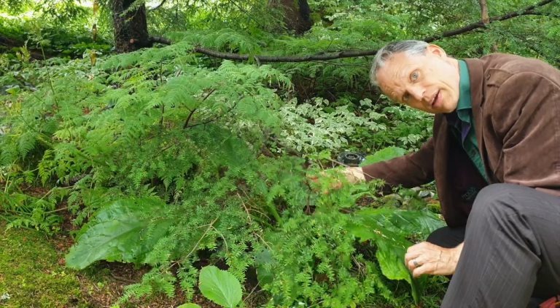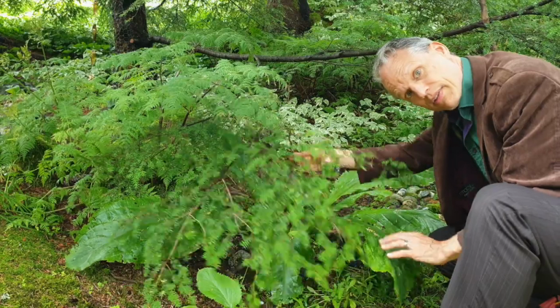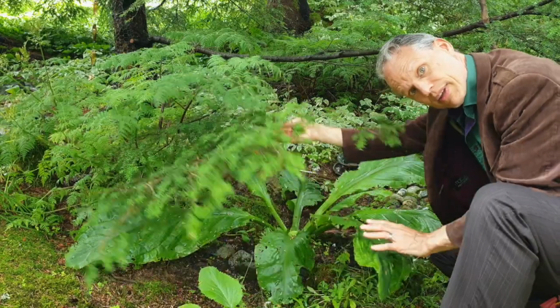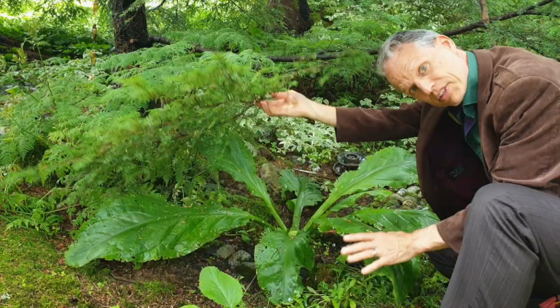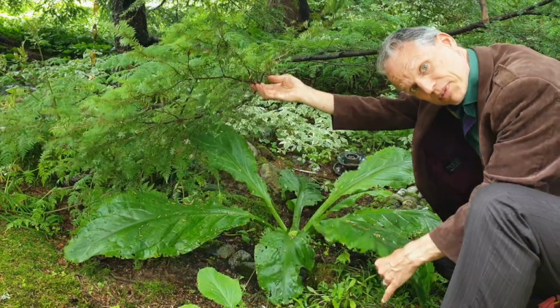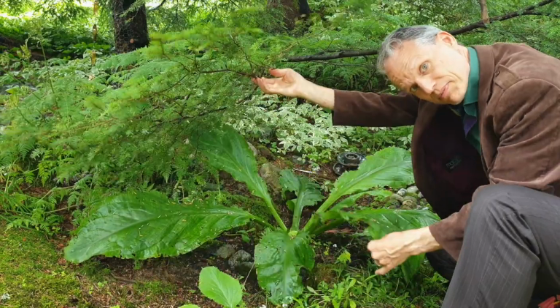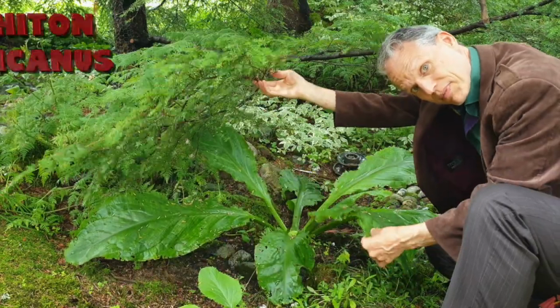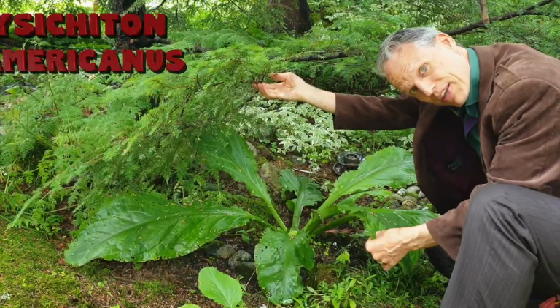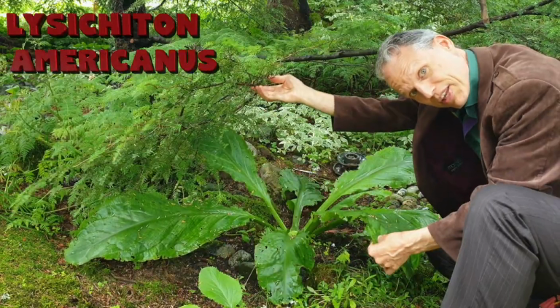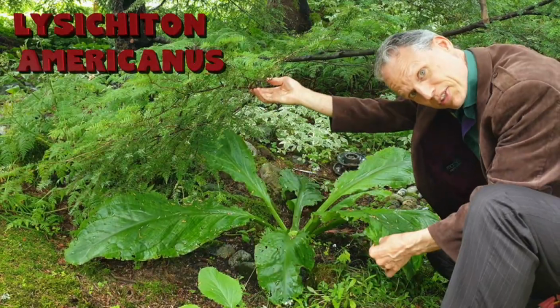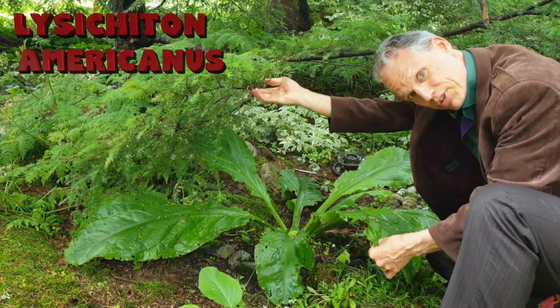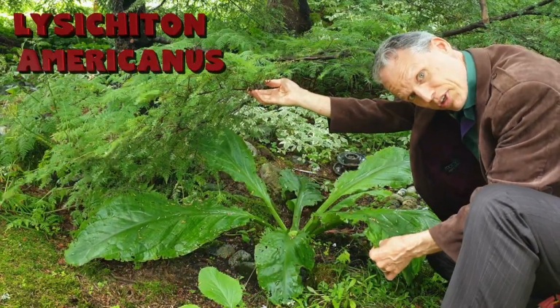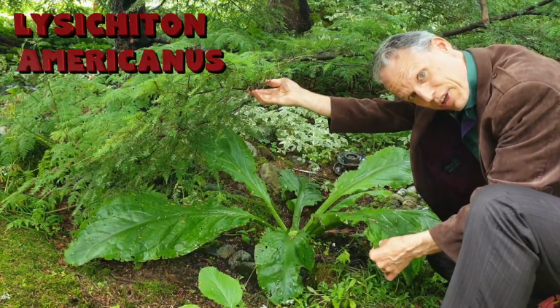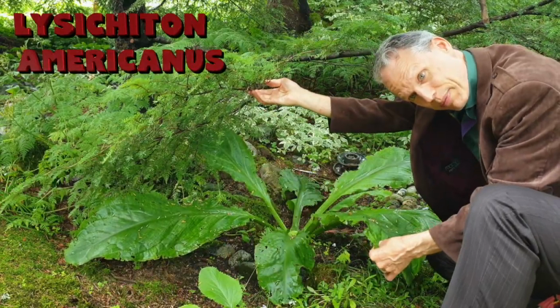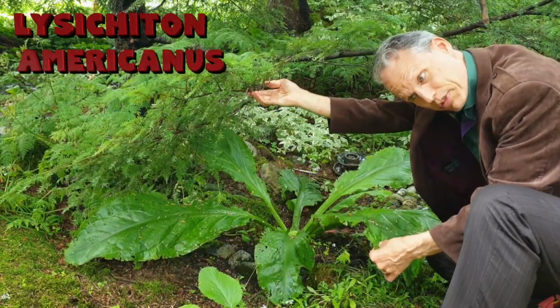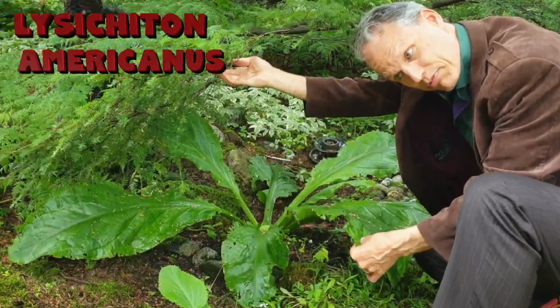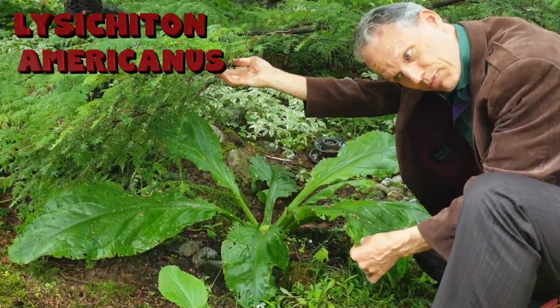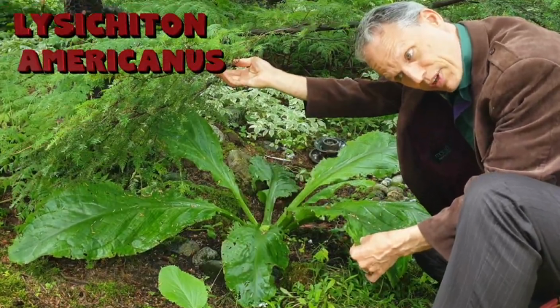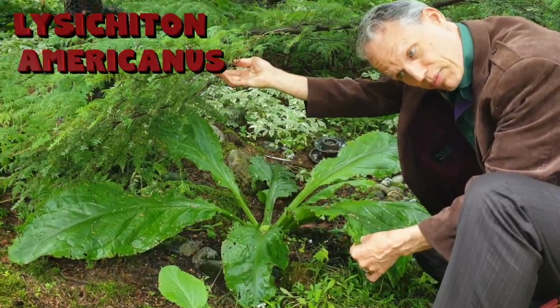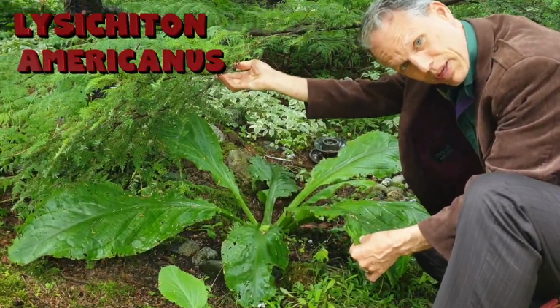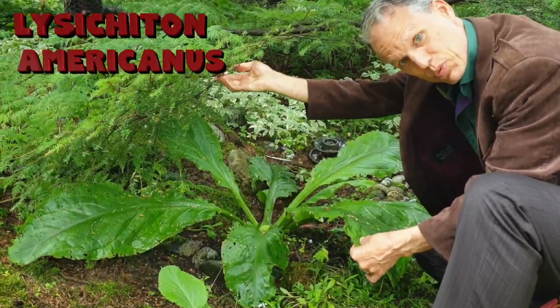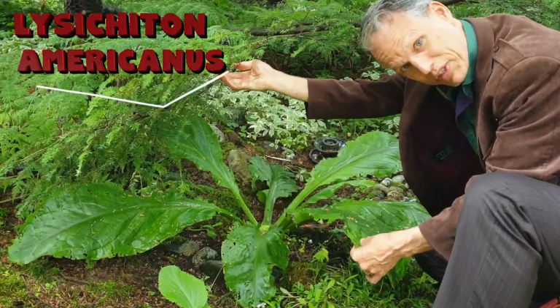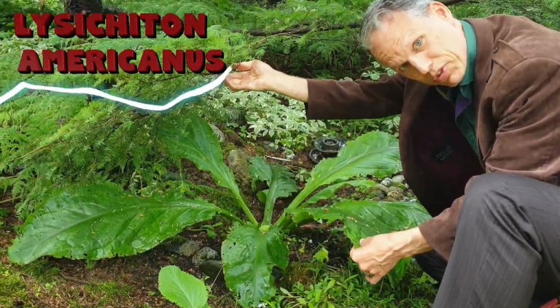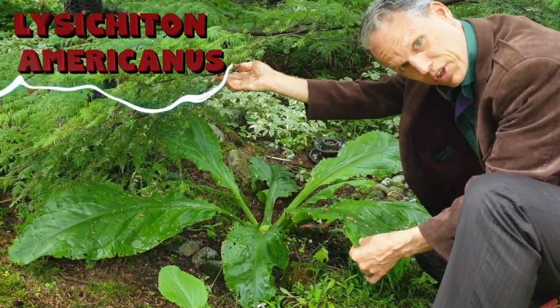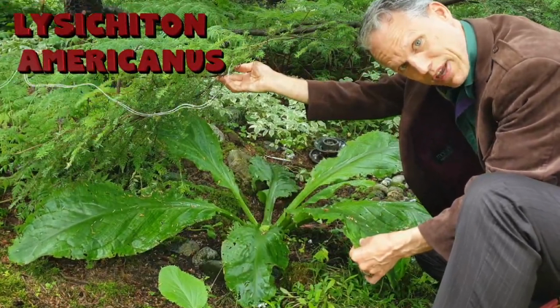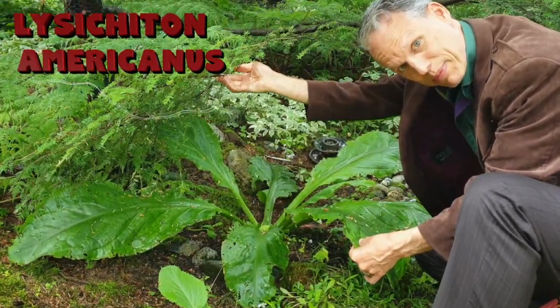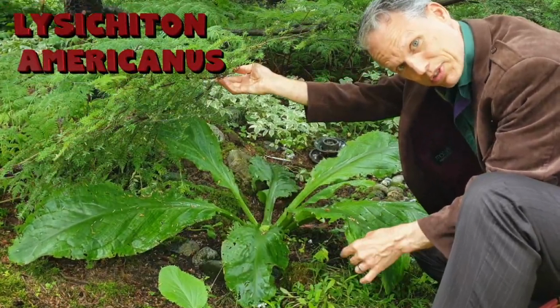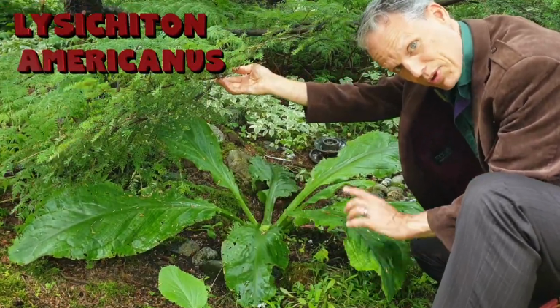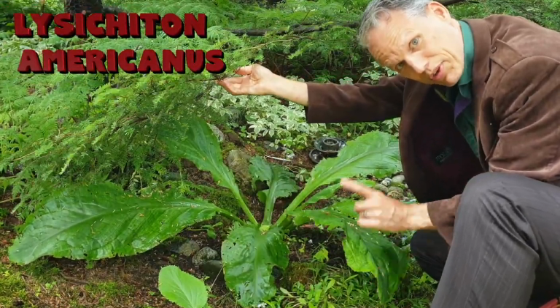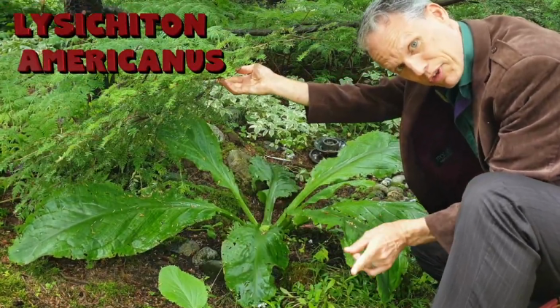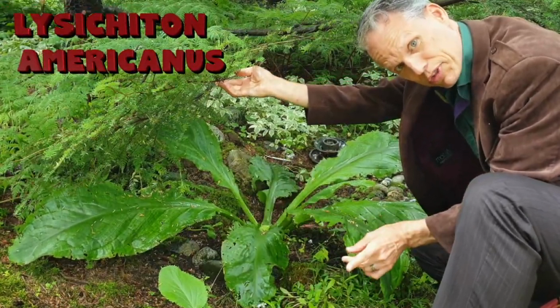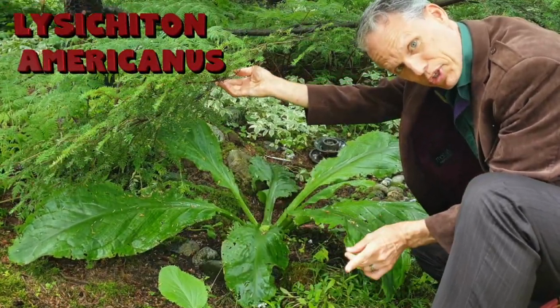This is eastern skunk cabbage. Wait, no, it's western skunk cabbage. Don't confuse the two.